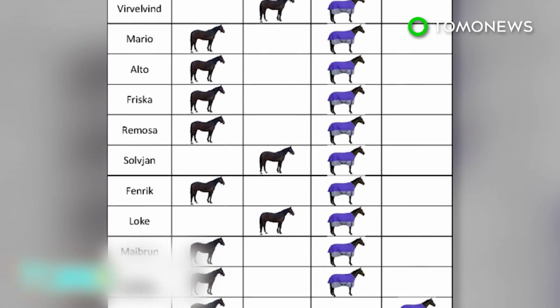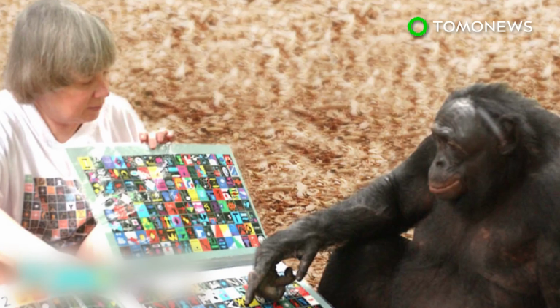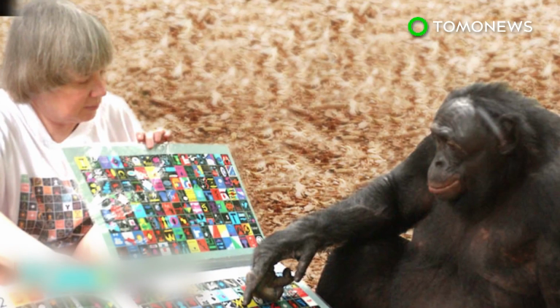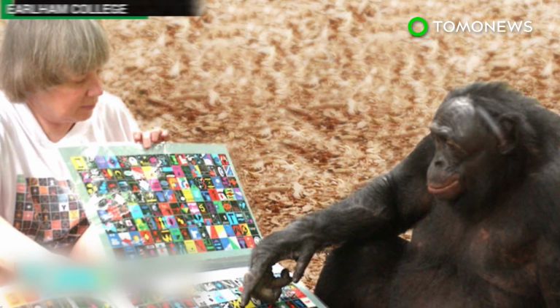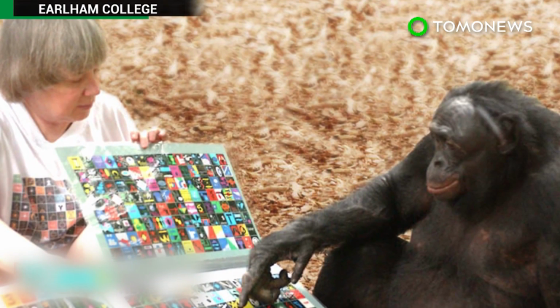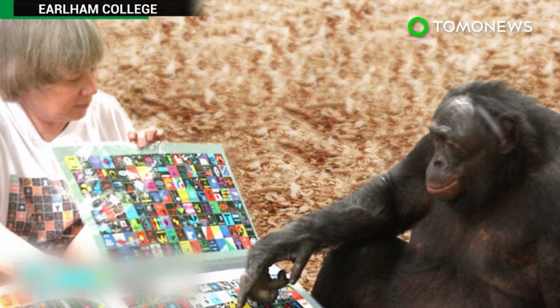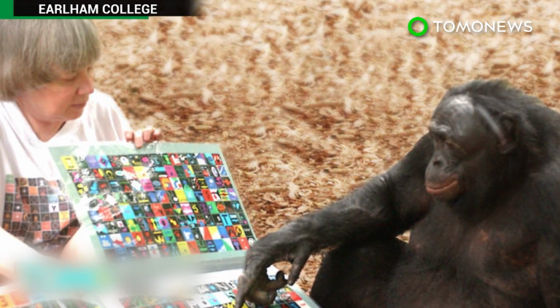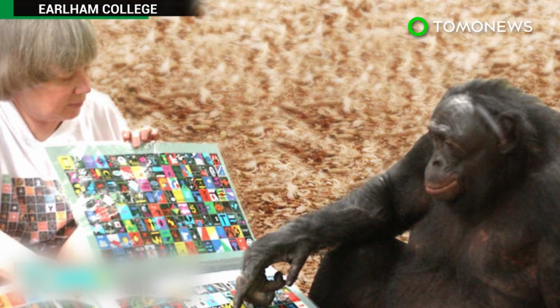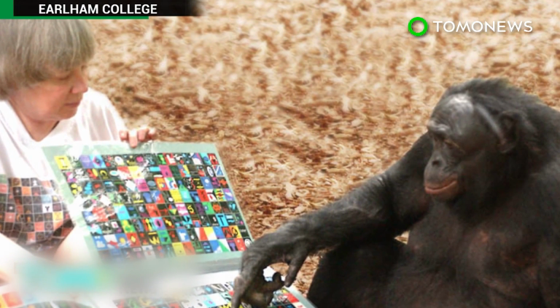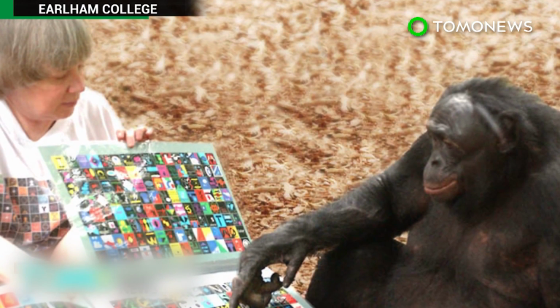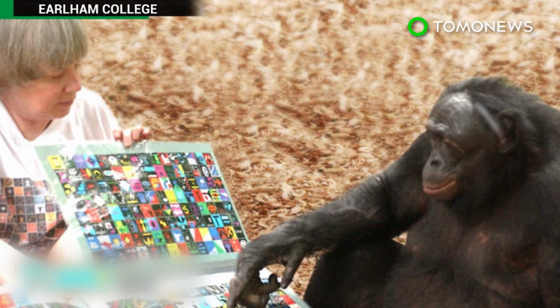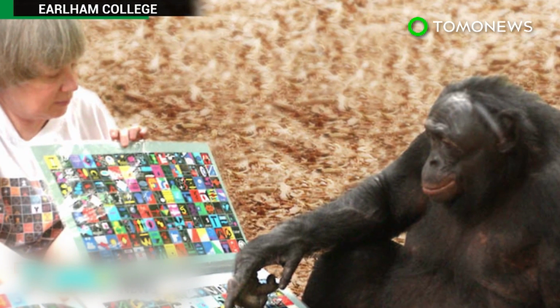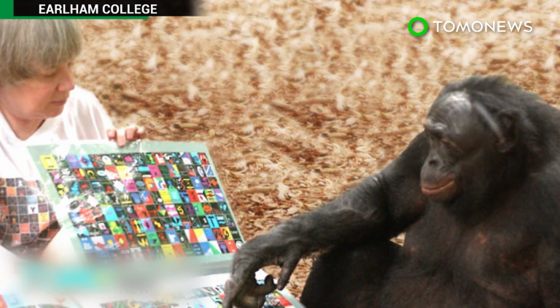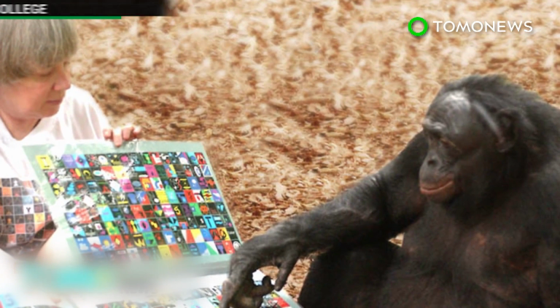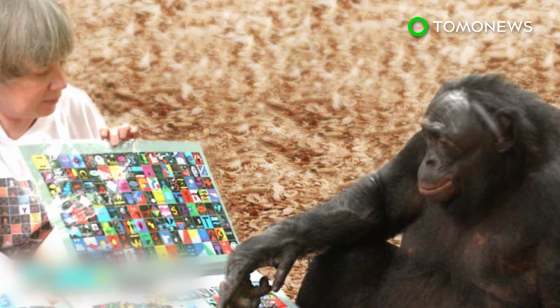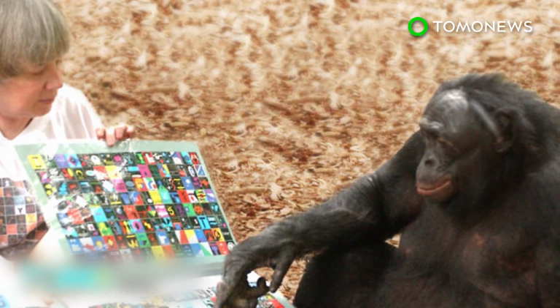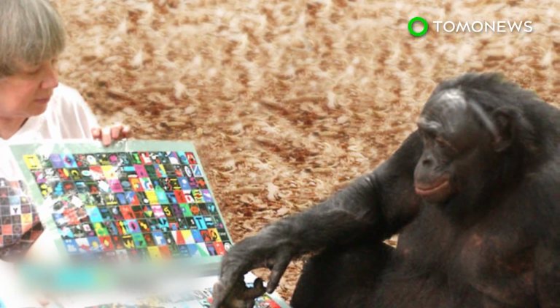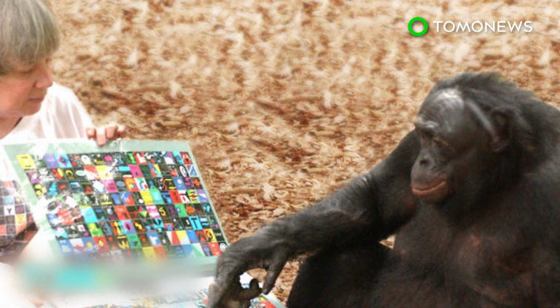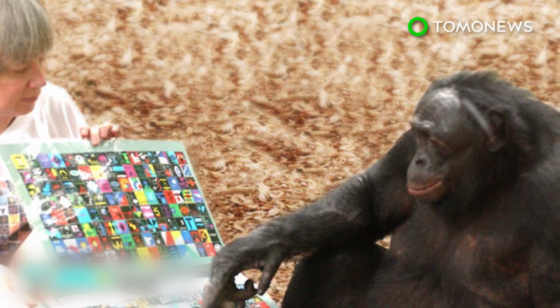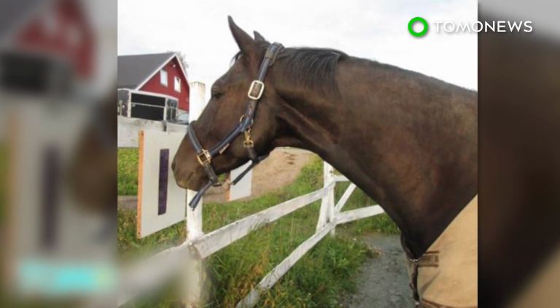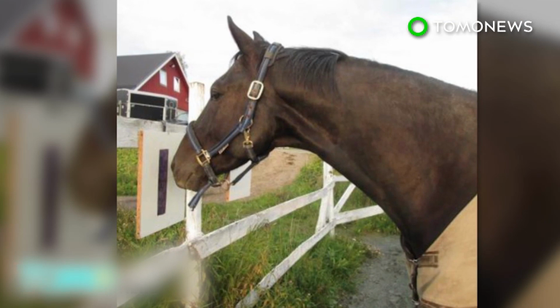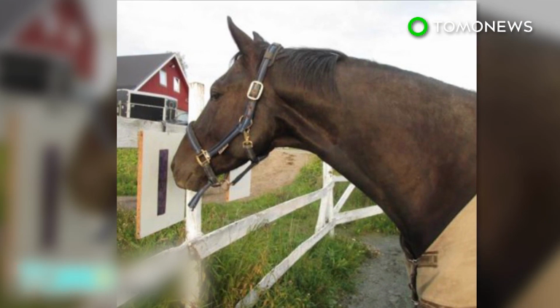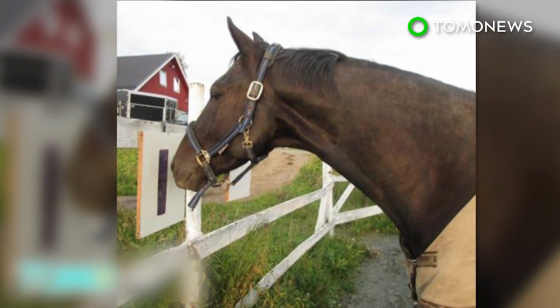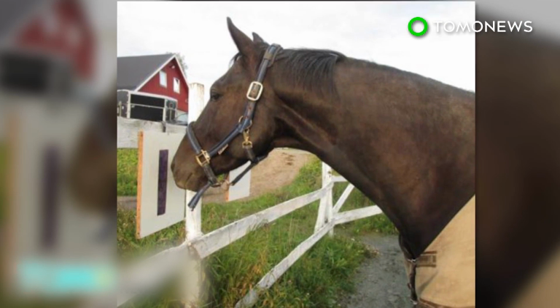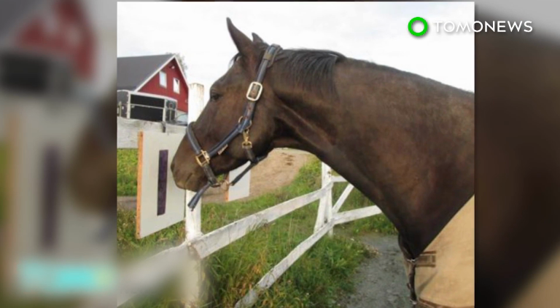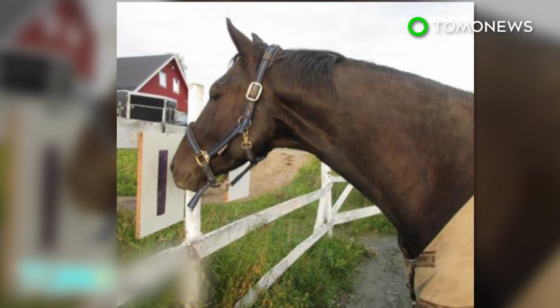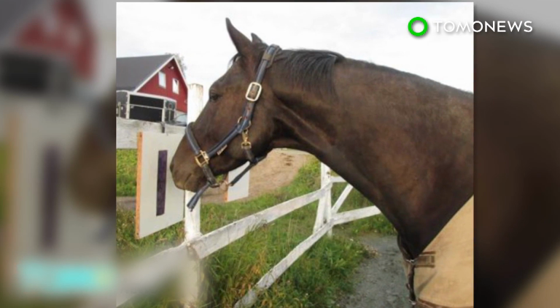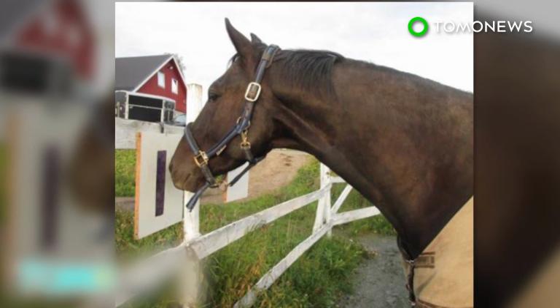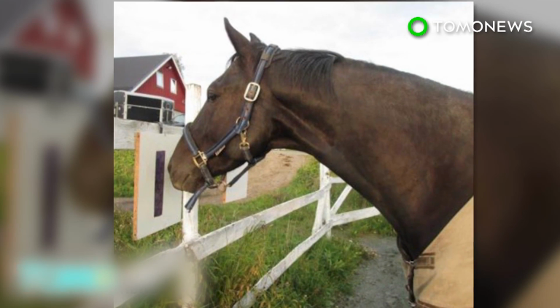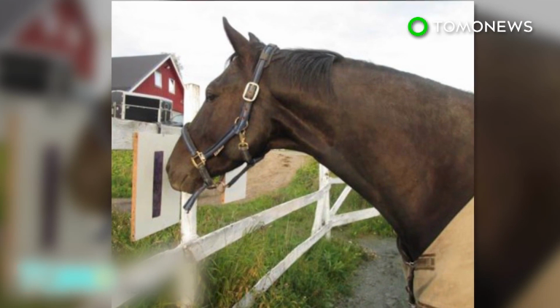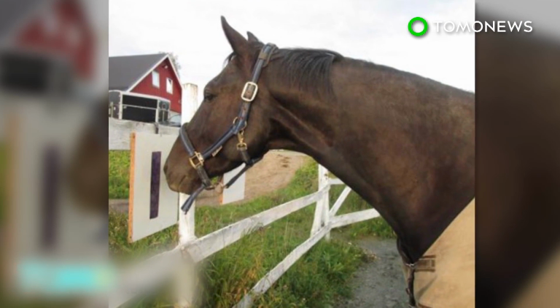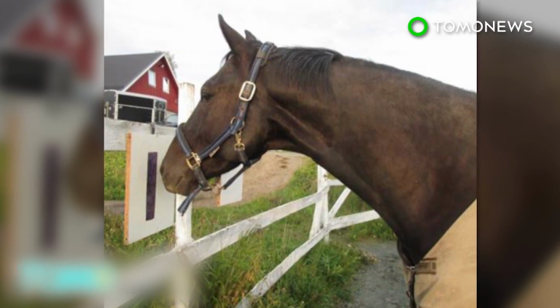This new research groups horses in with apes, dolphins and pigeons as animals proven to be able to communicate with humans through symbols.